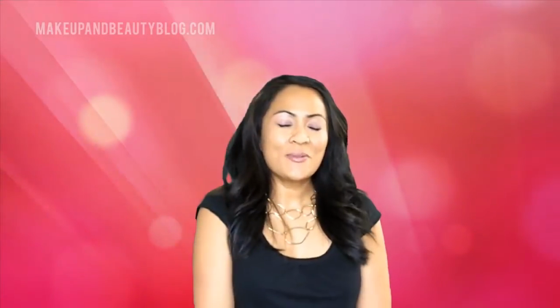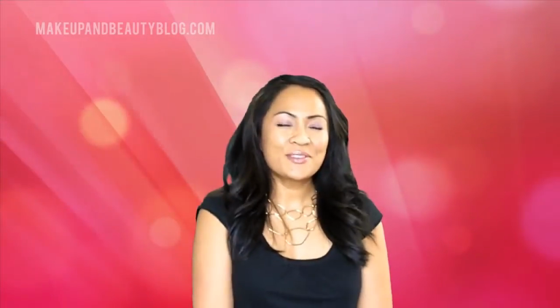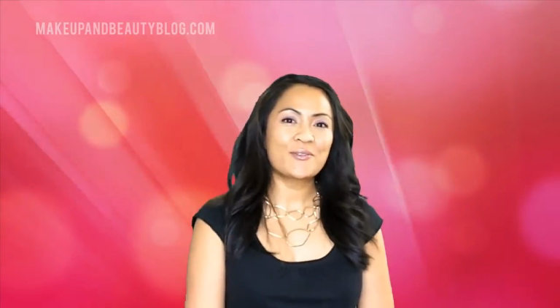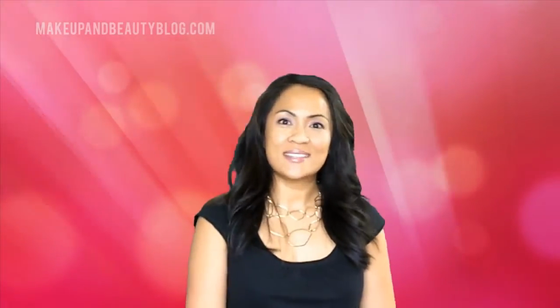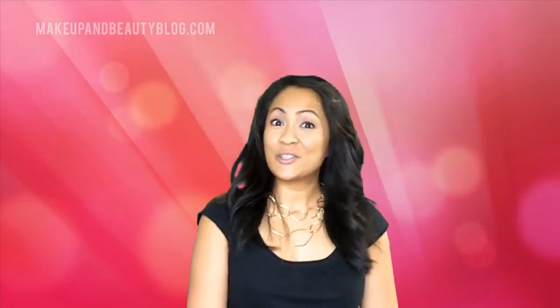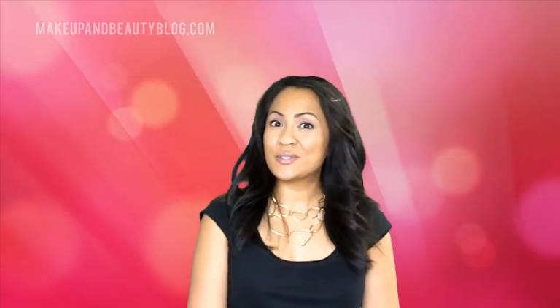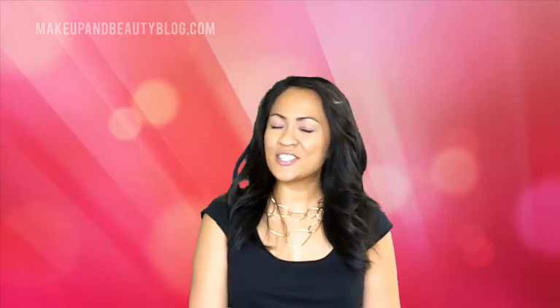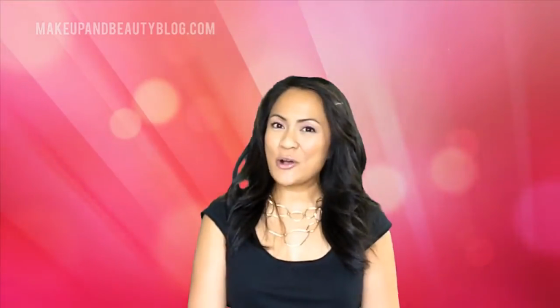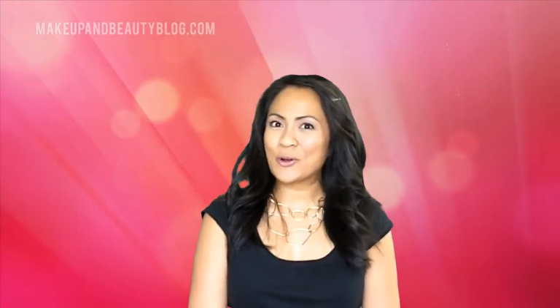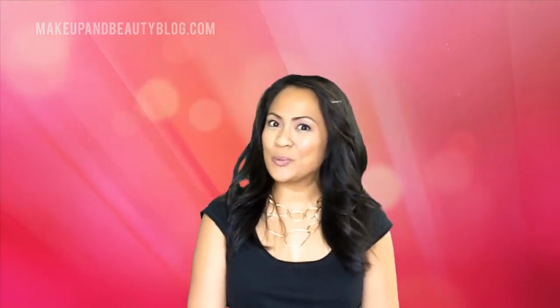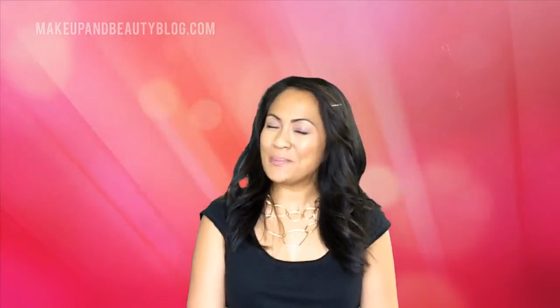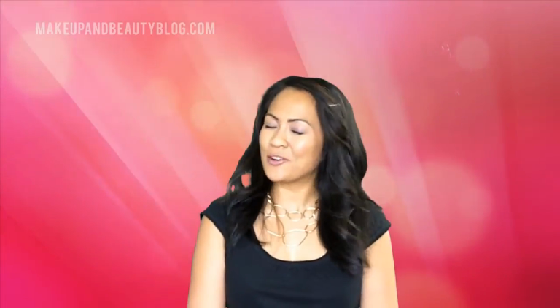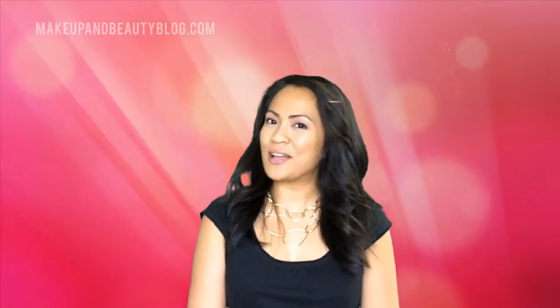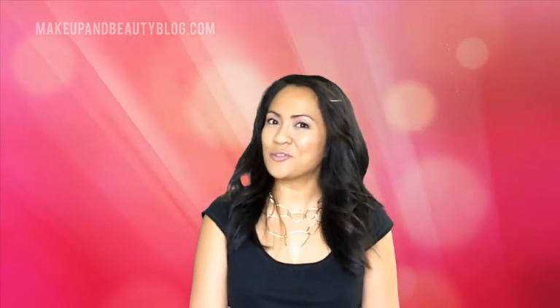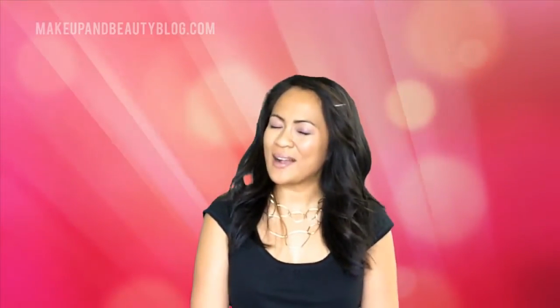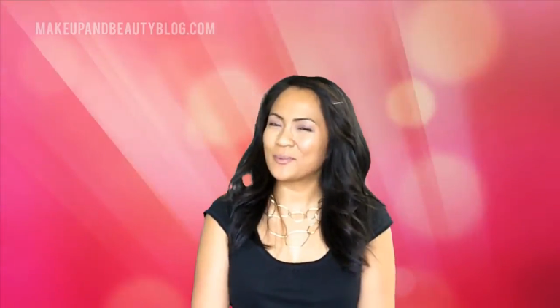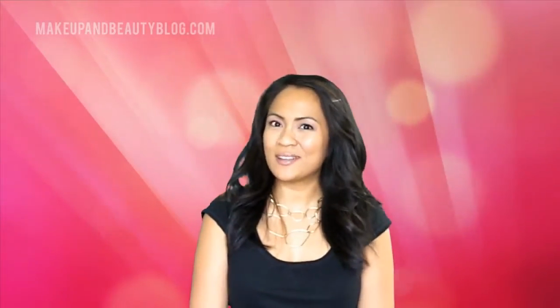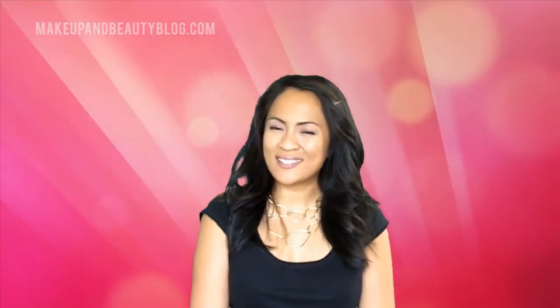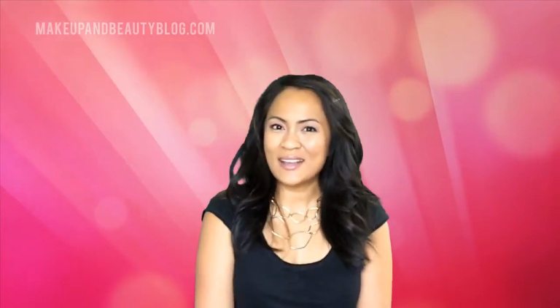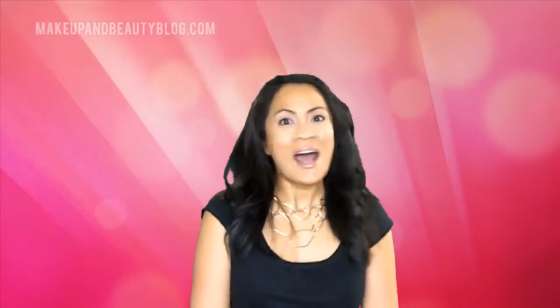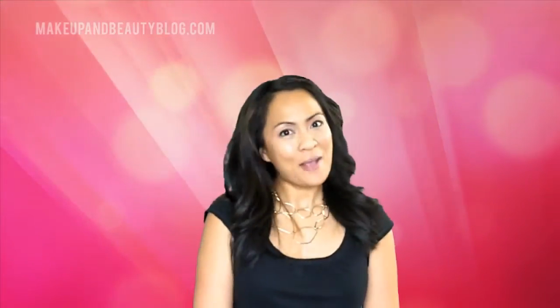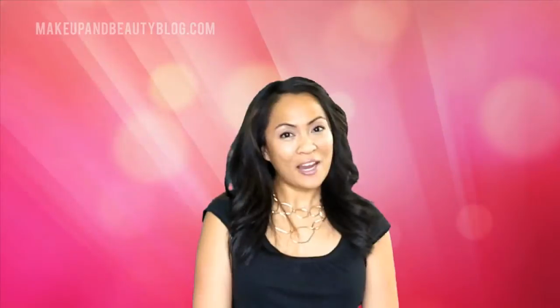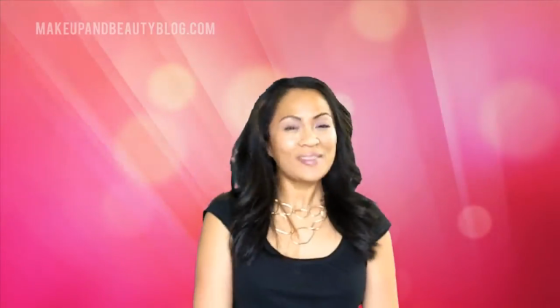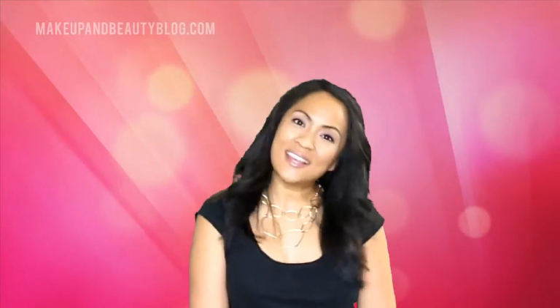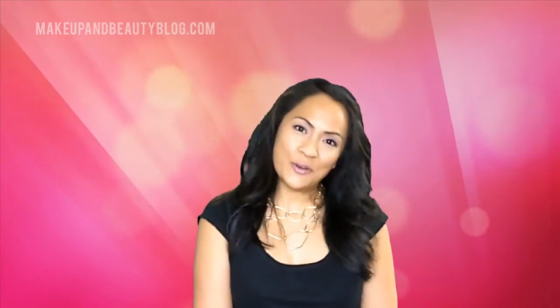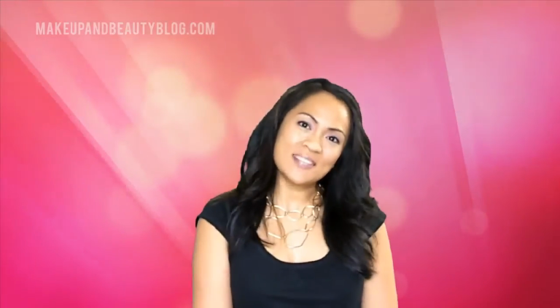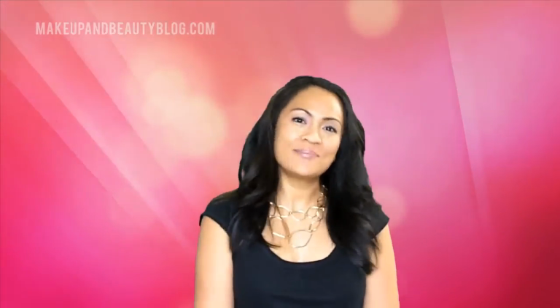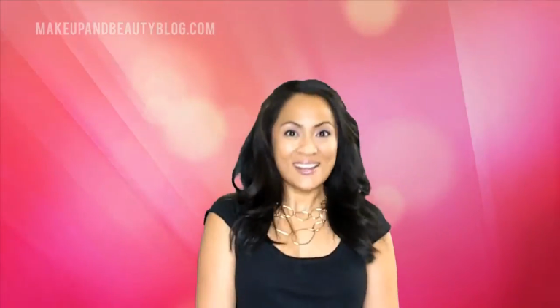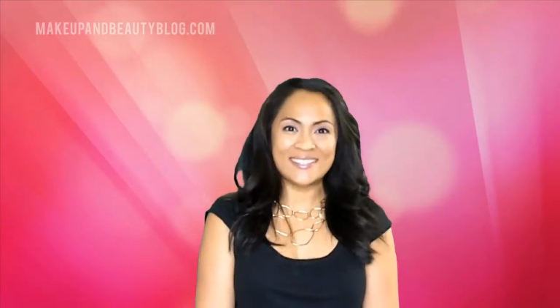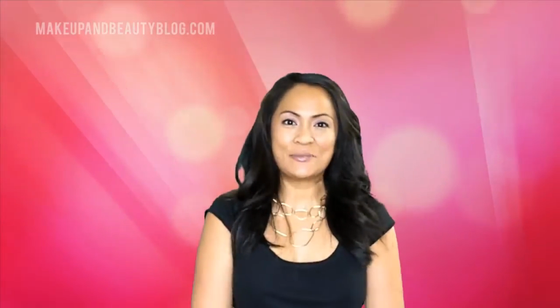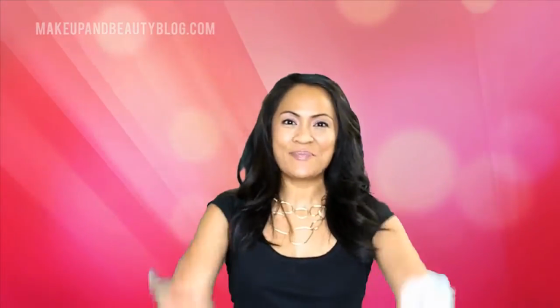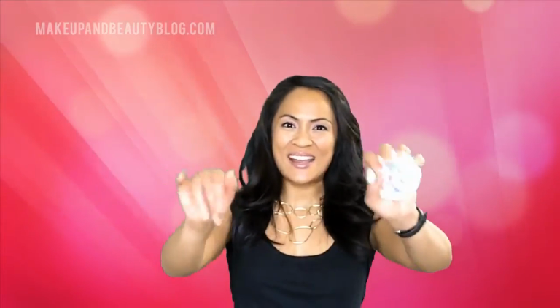So I hope you enjoyed discovering a couple of different ways to use Shell Pearl Beauty Powder from MAC Liberty of London. I'm Karen, thank you for watching, and I'll see you soon. Bye!